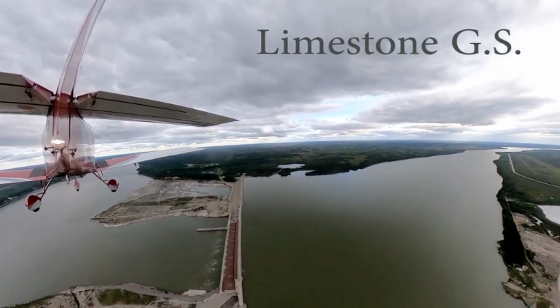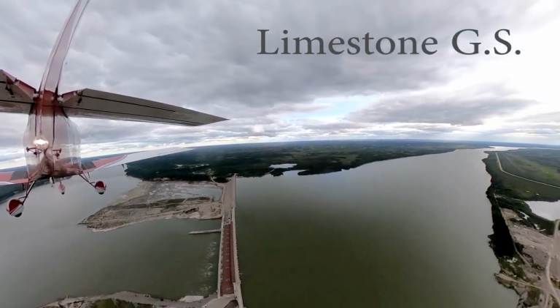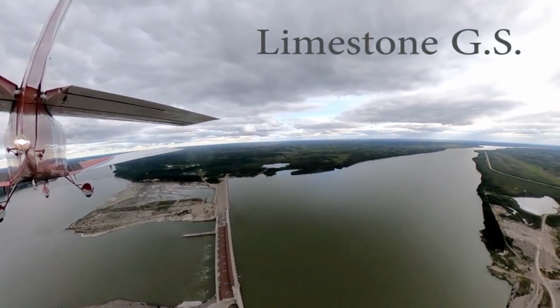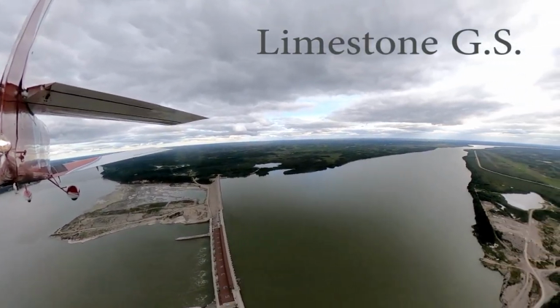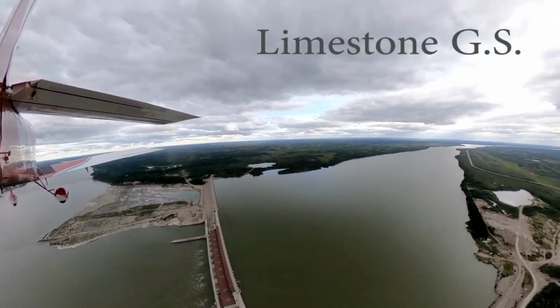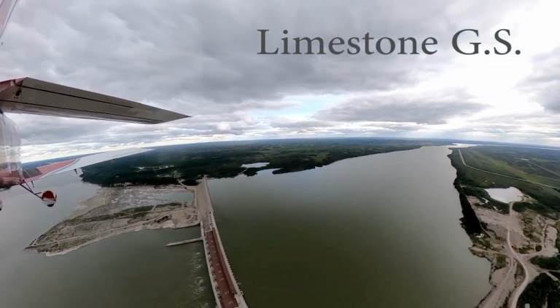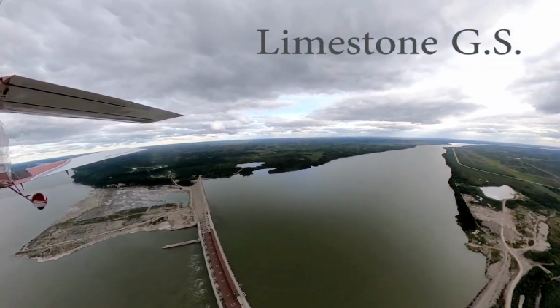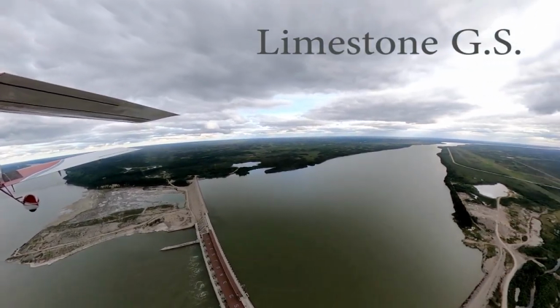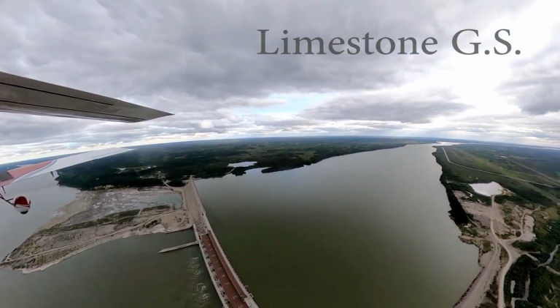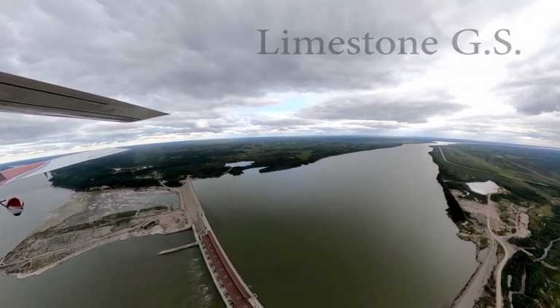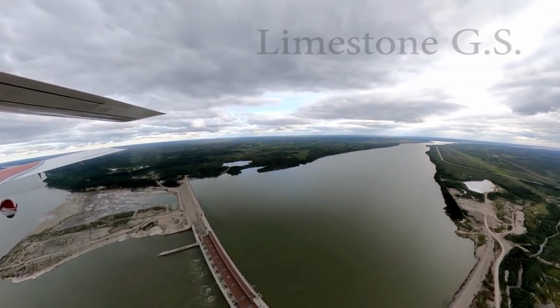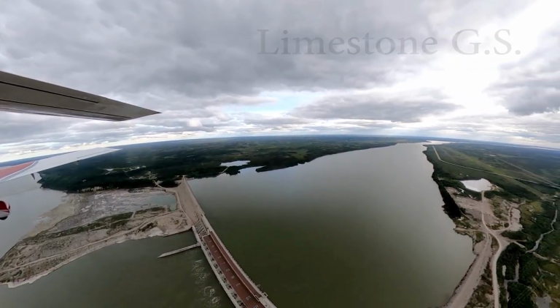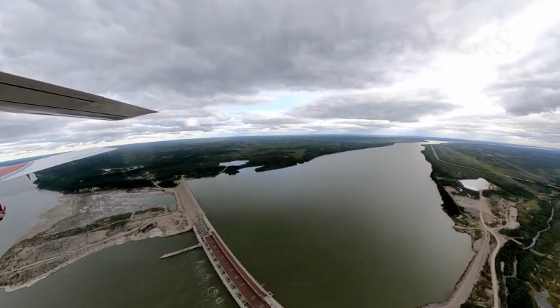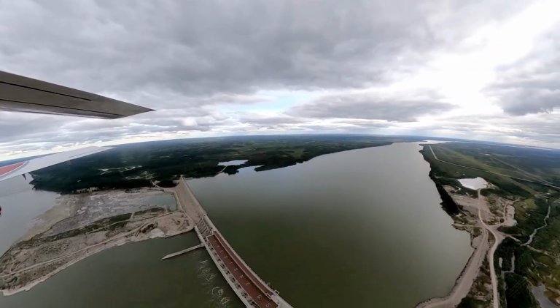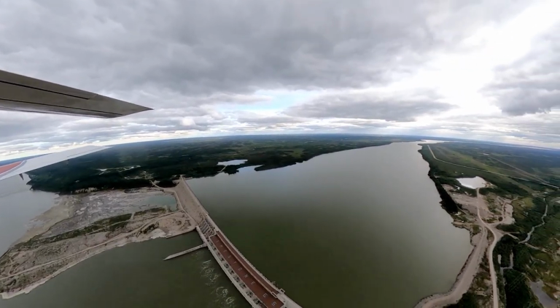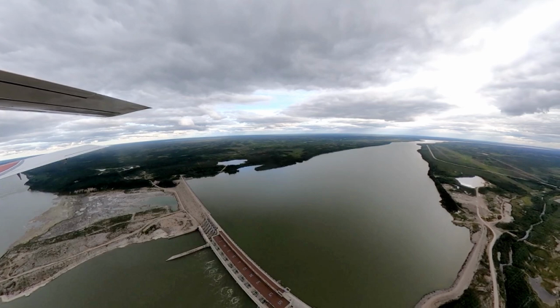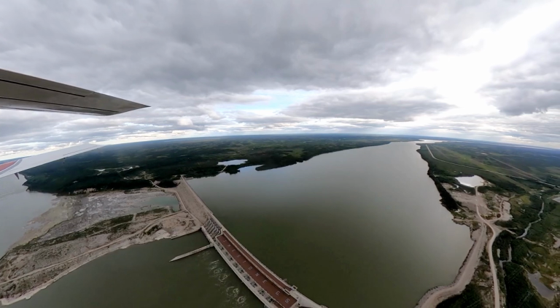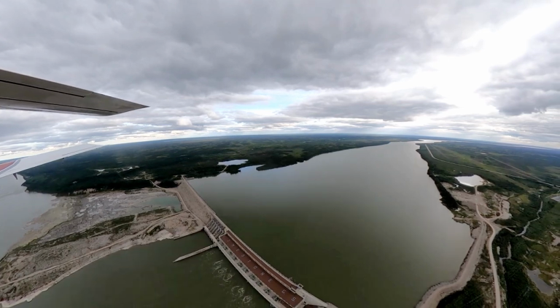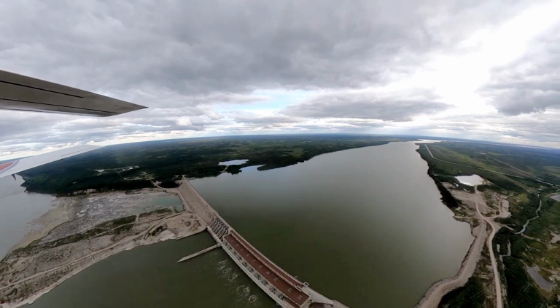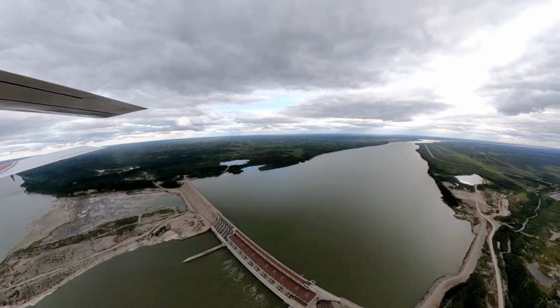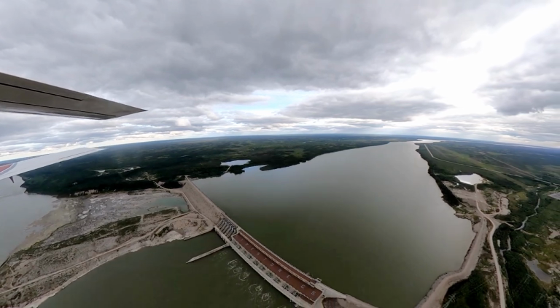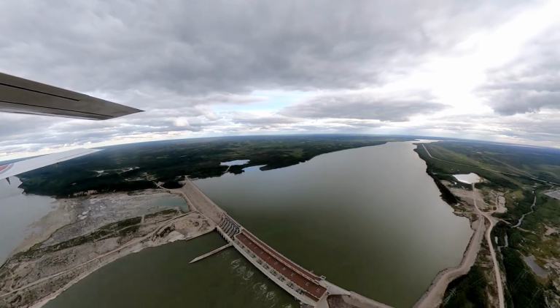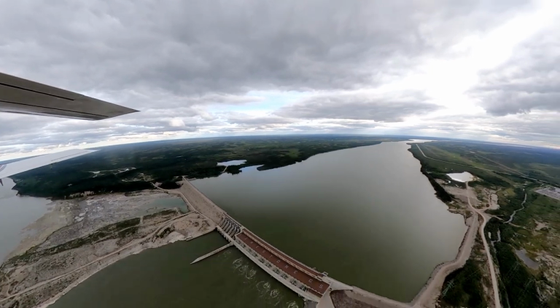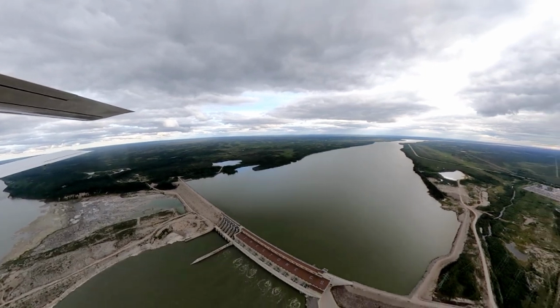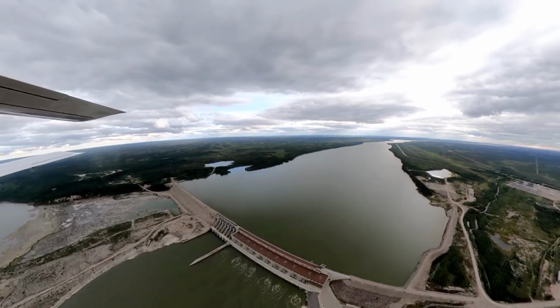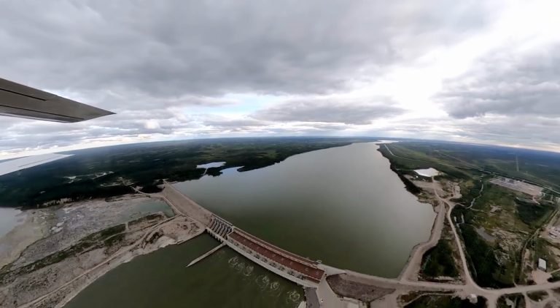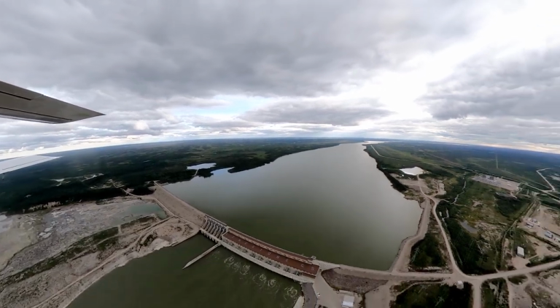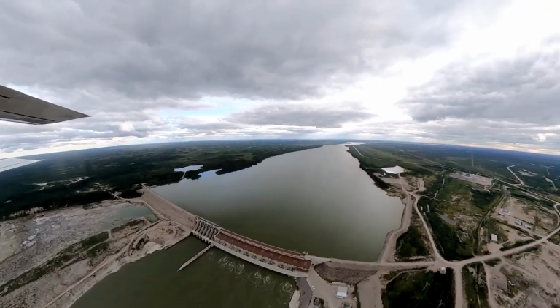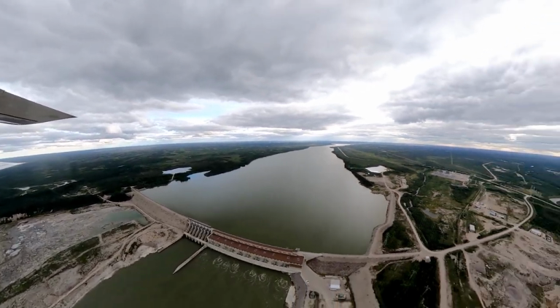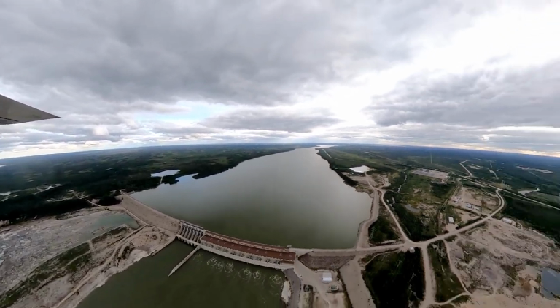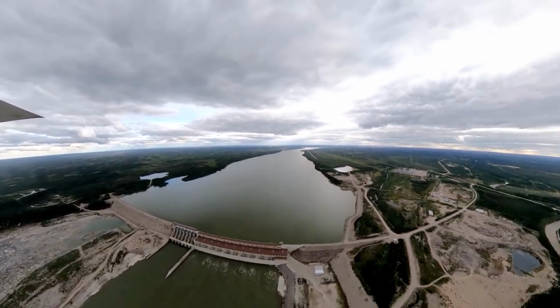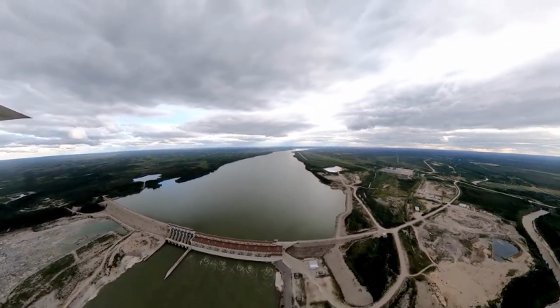All three generating stations are within a 40-kilometer stretch east of Gillam on the Nelson River.